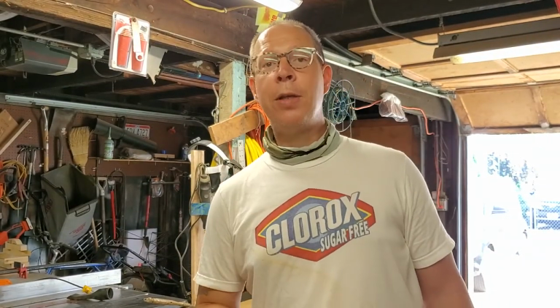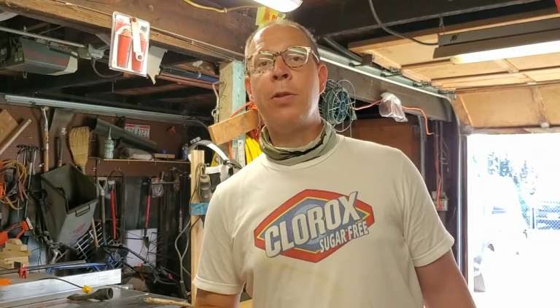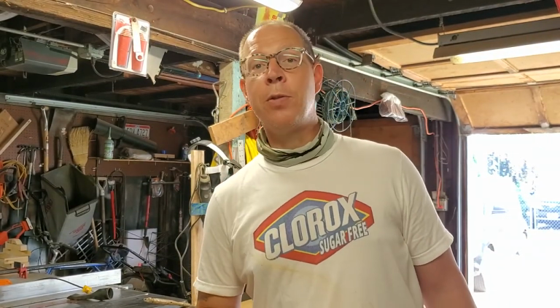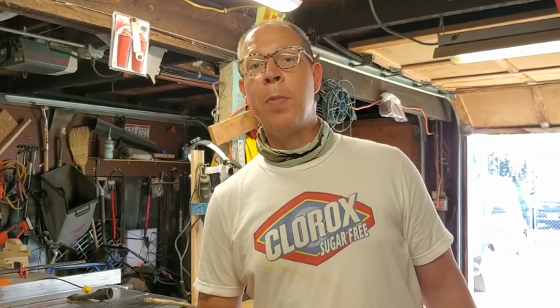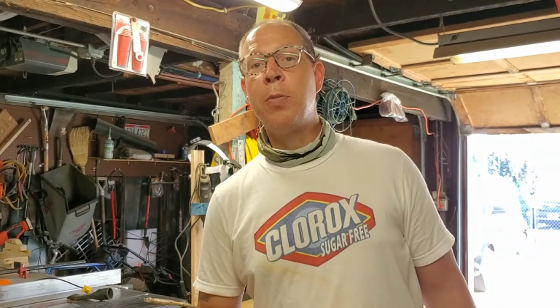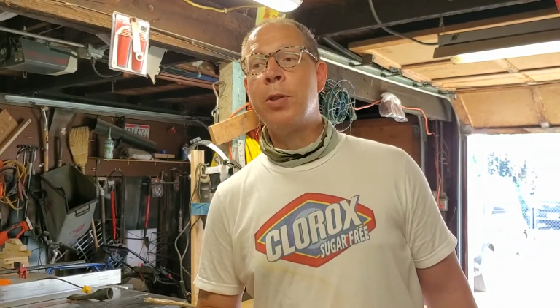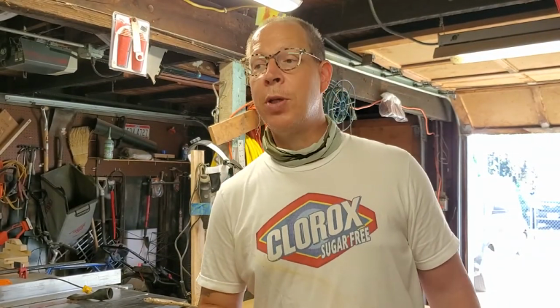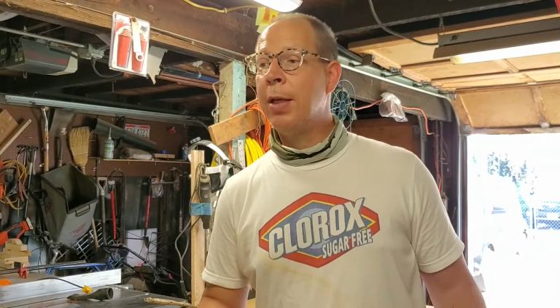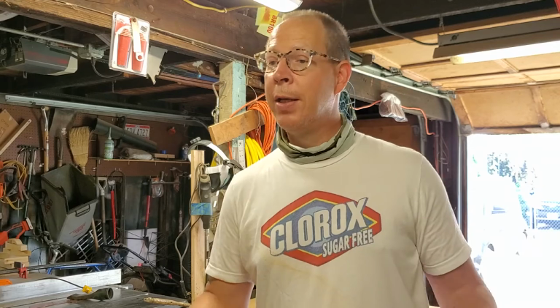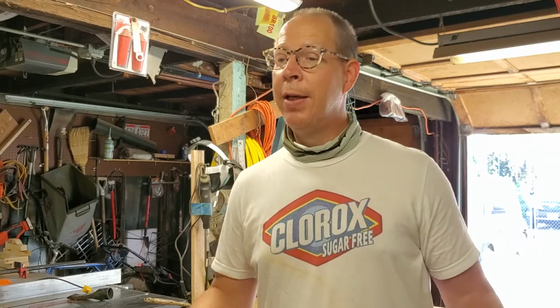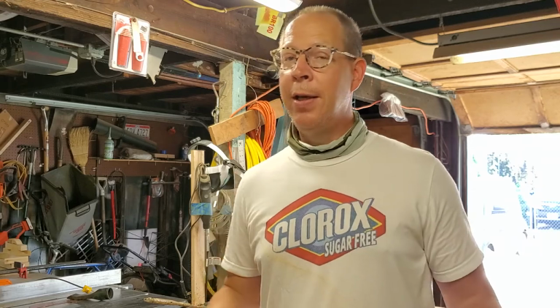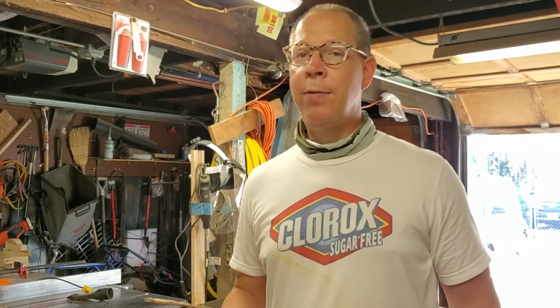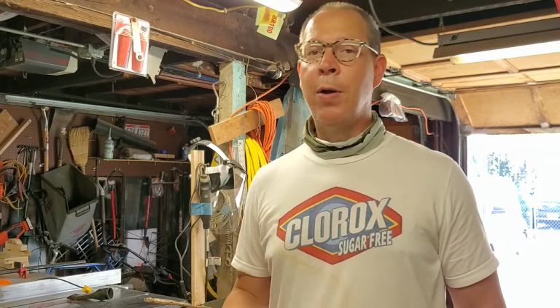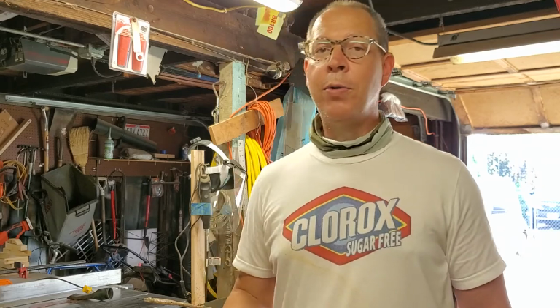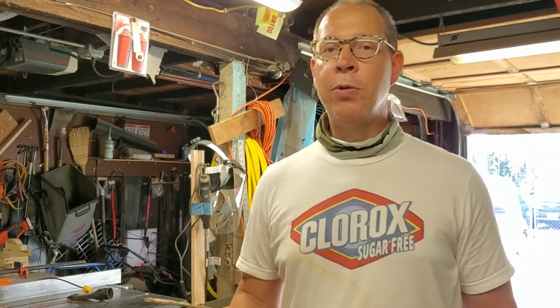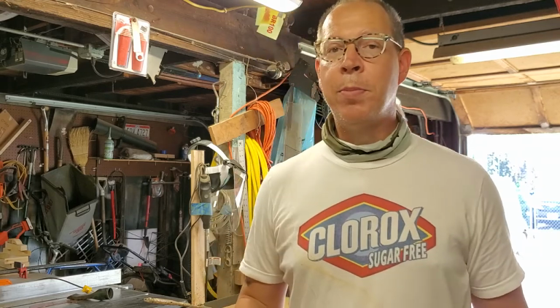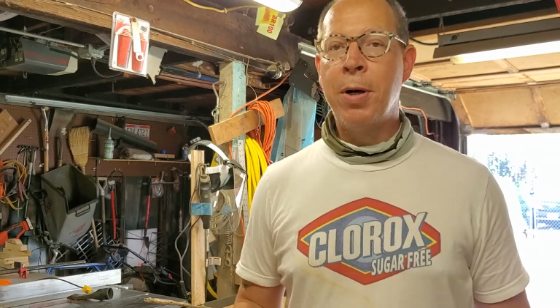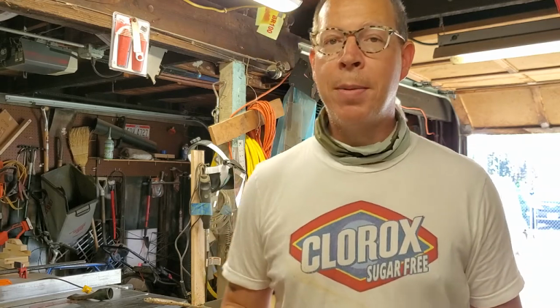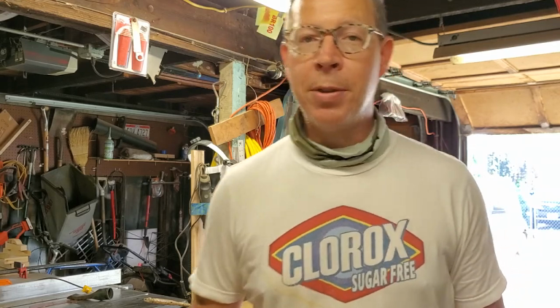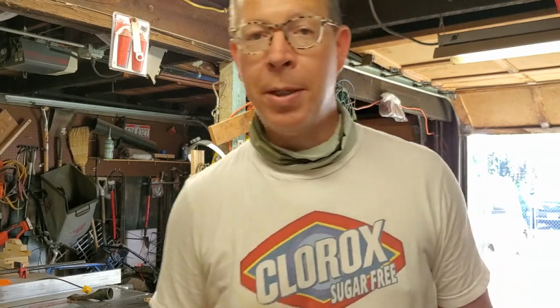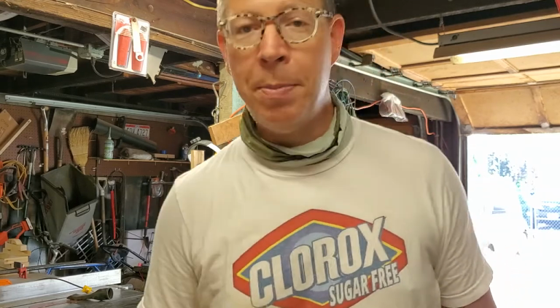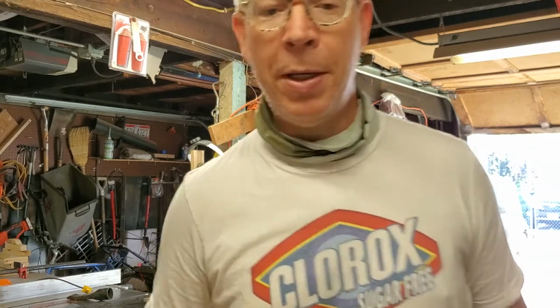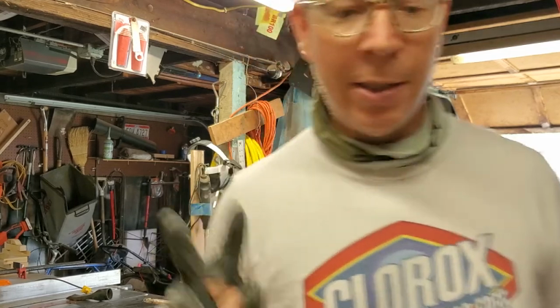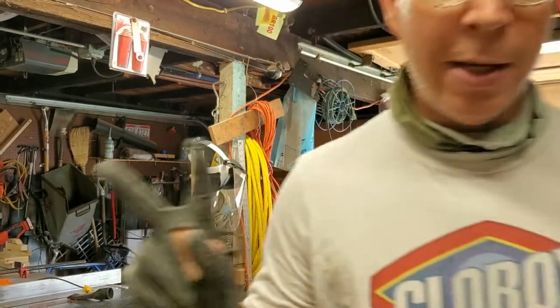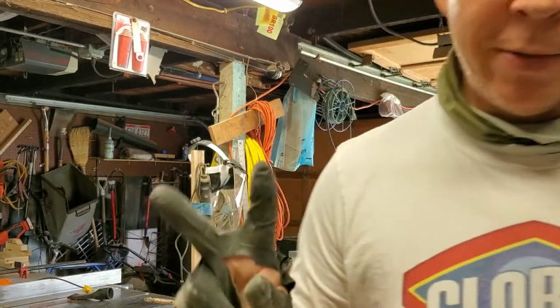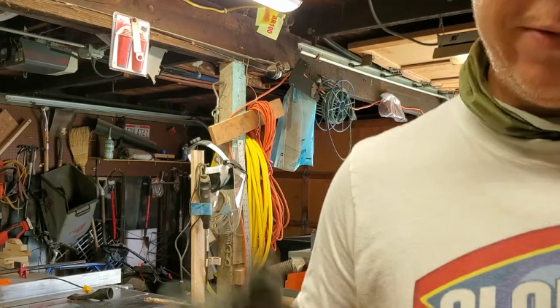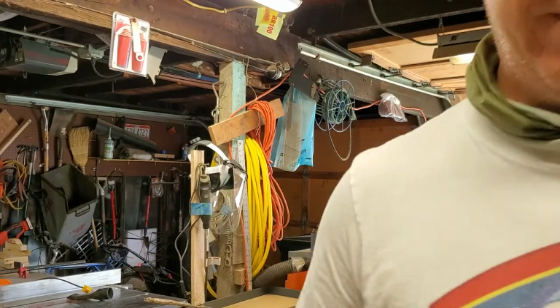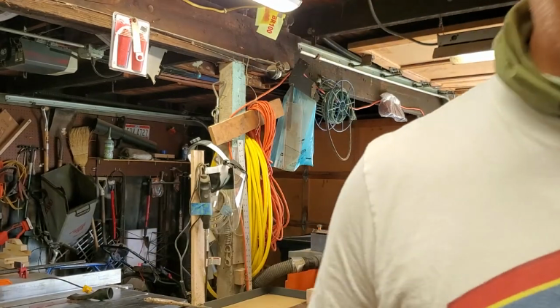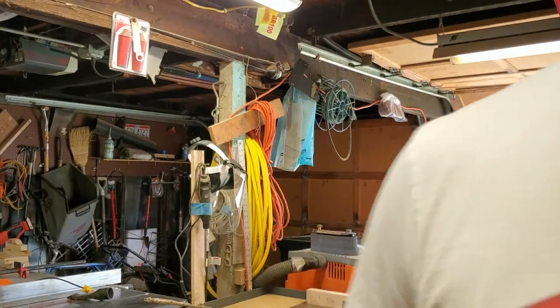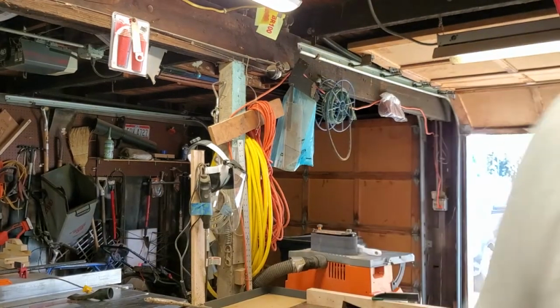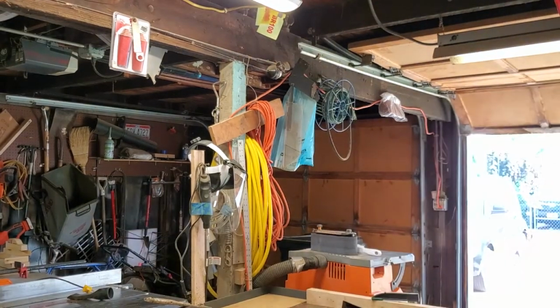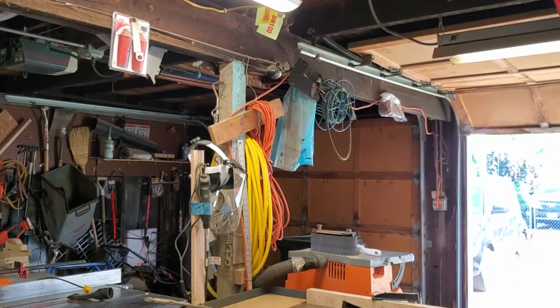That's about it for updates. This is John from Thomas Music Guitars, reminding you that every machine is a smoke machine if you don't use it properly. Peace out.